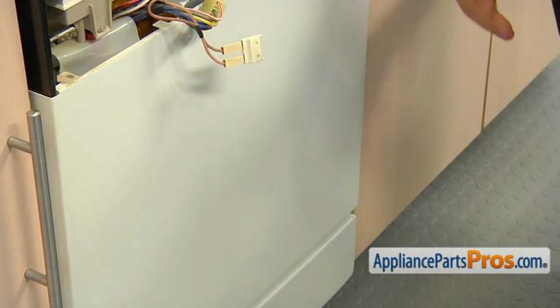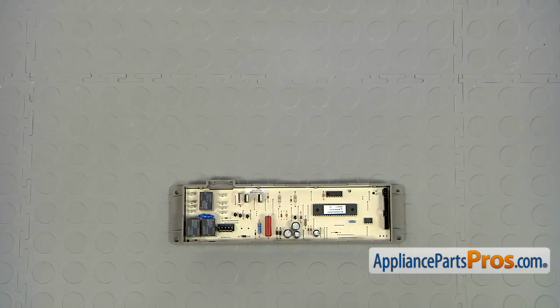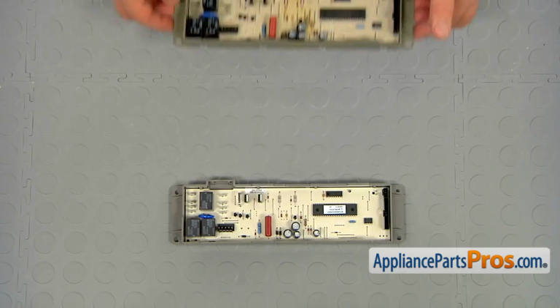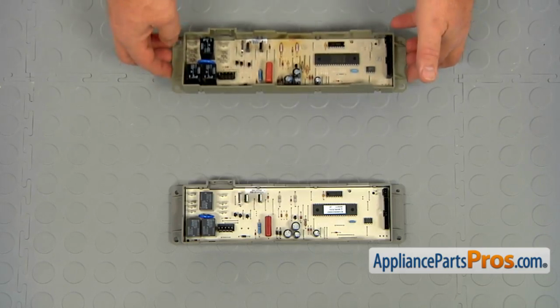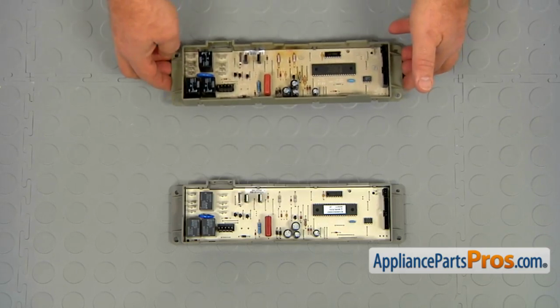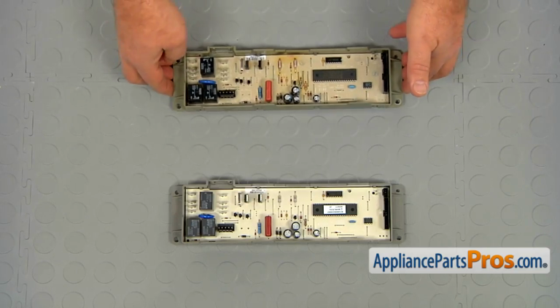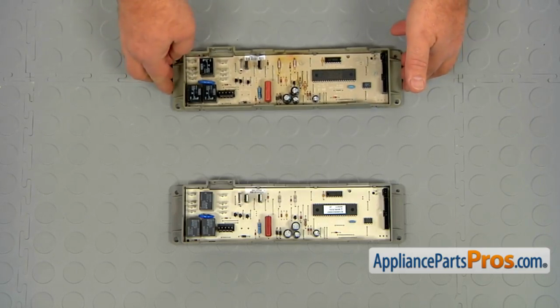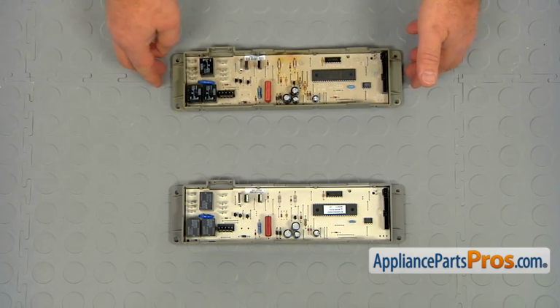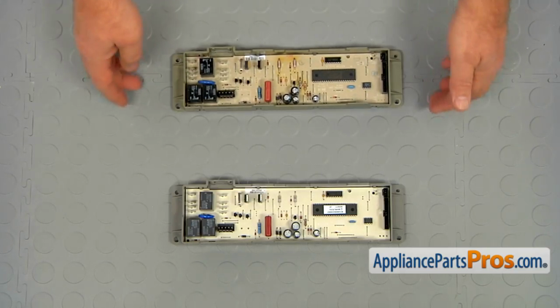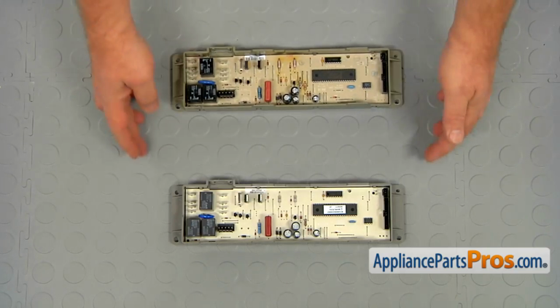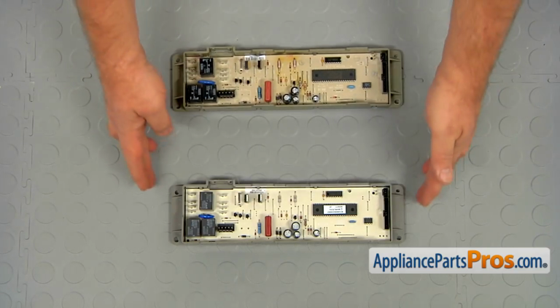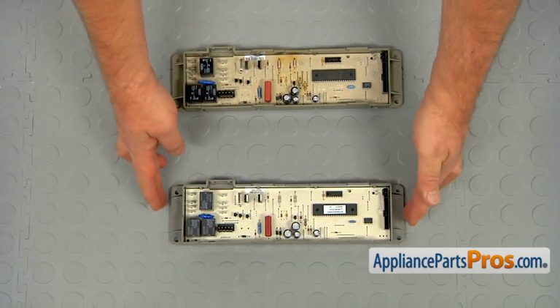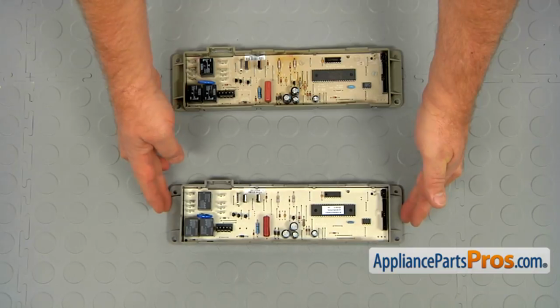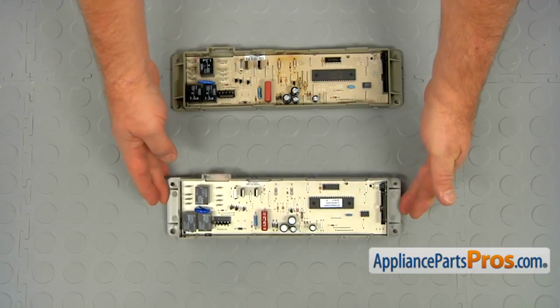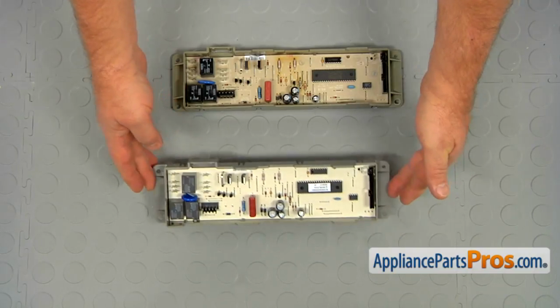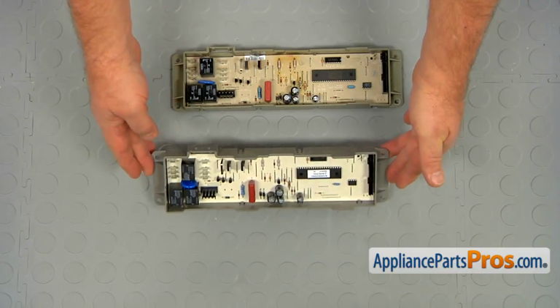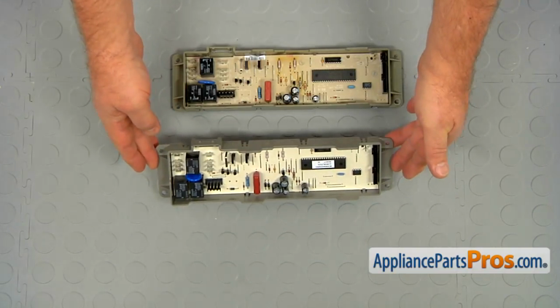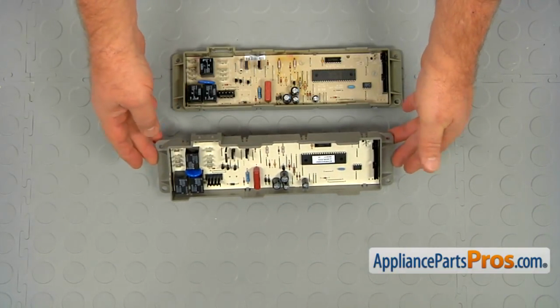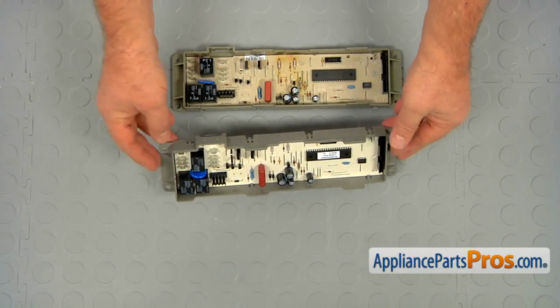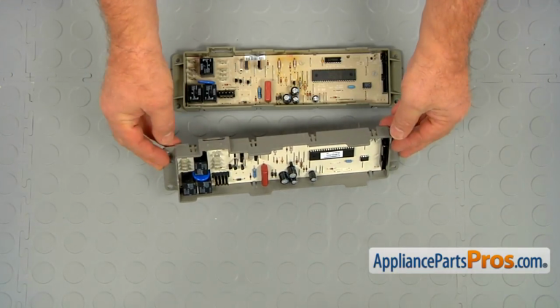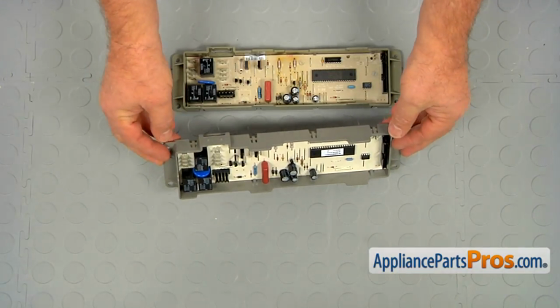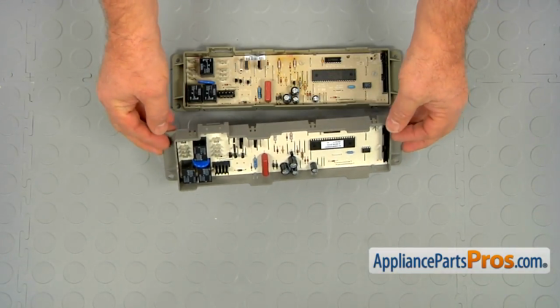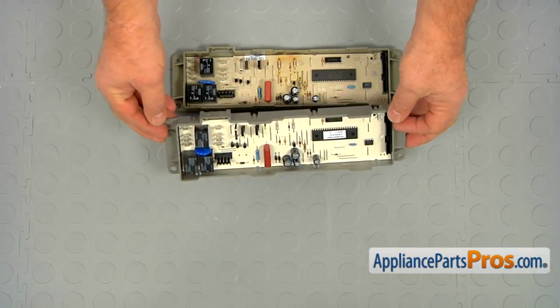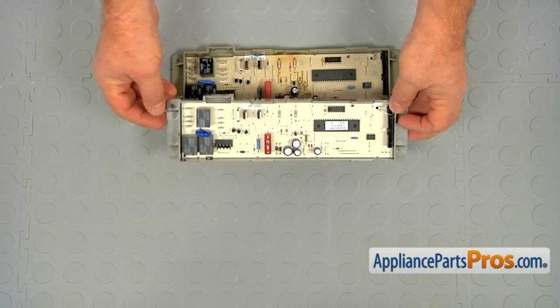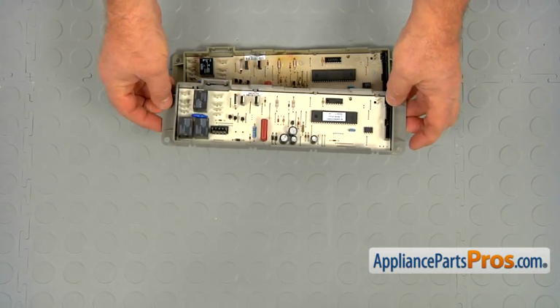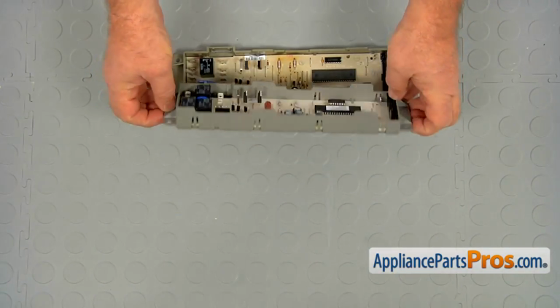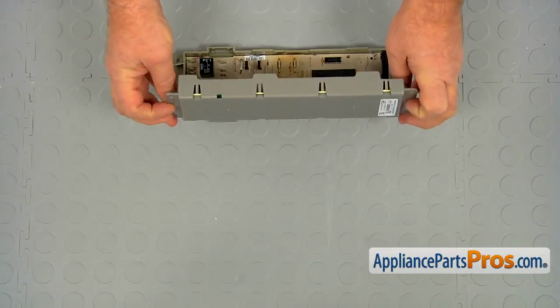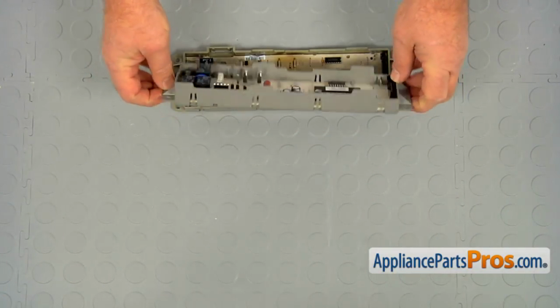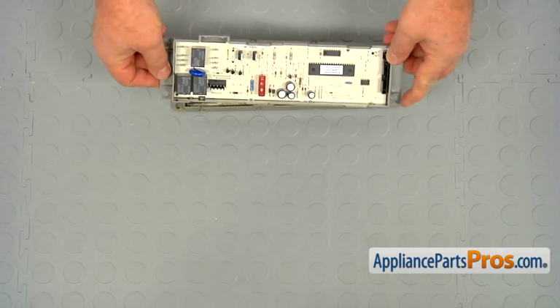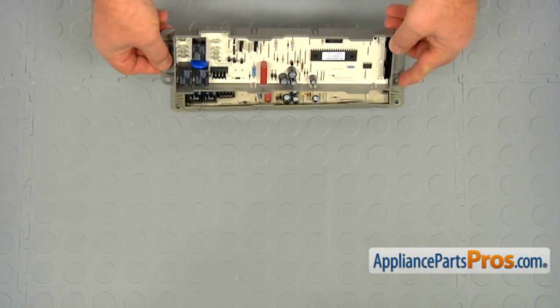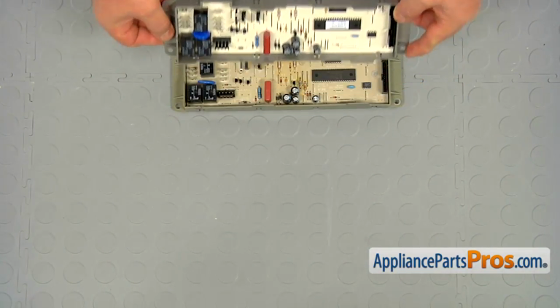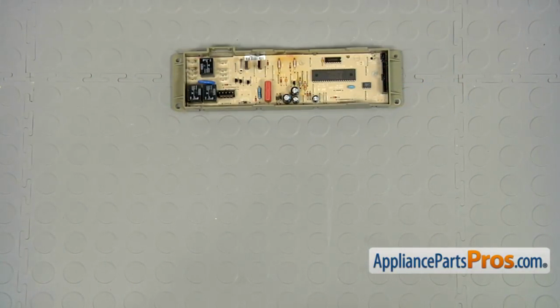This is the old electronic control assembly next to the new one. If you don't have this part, you can get it from AppliancePartsPros.com.